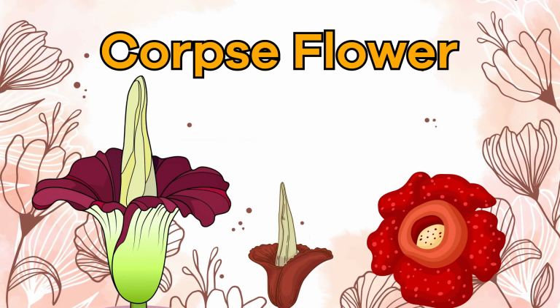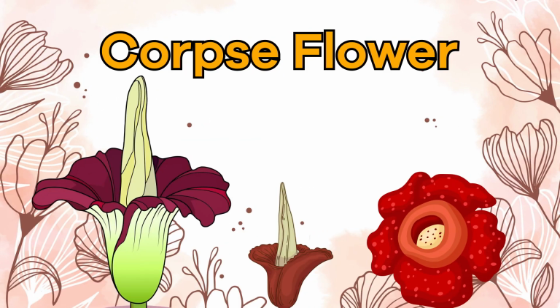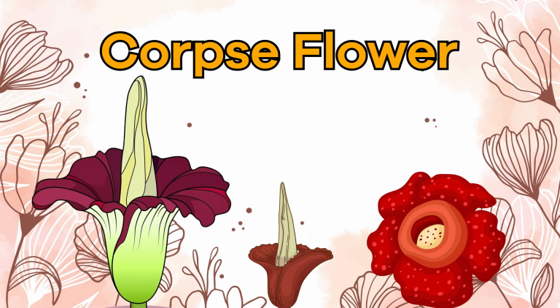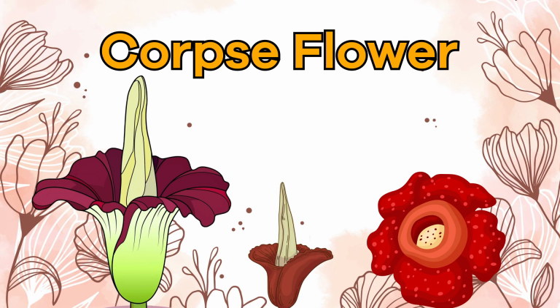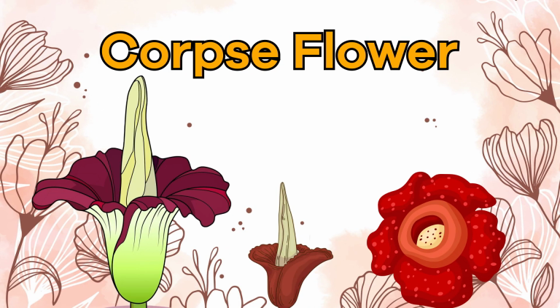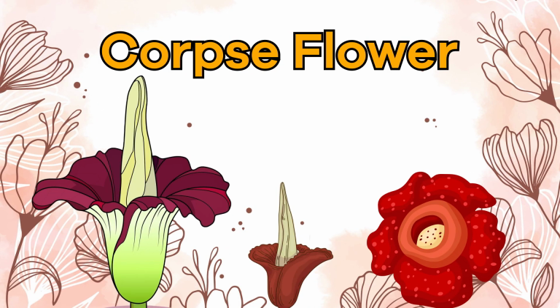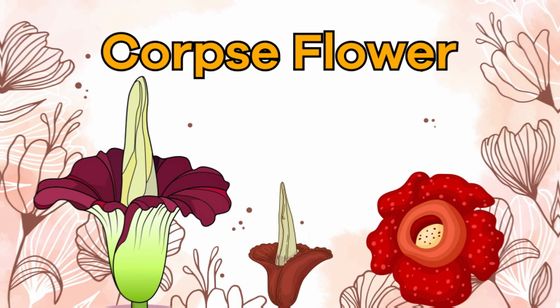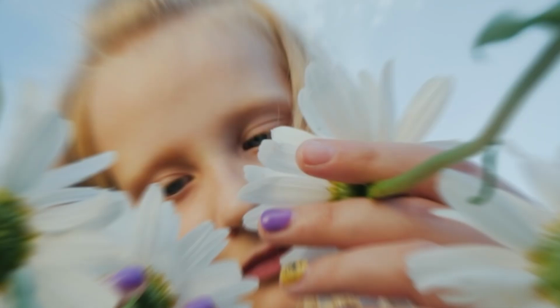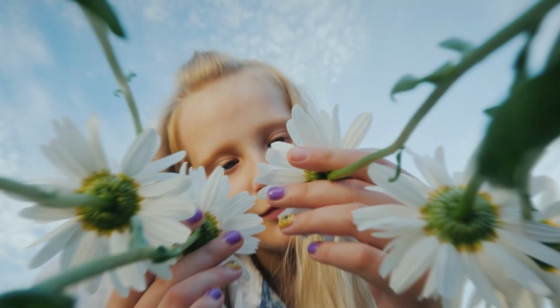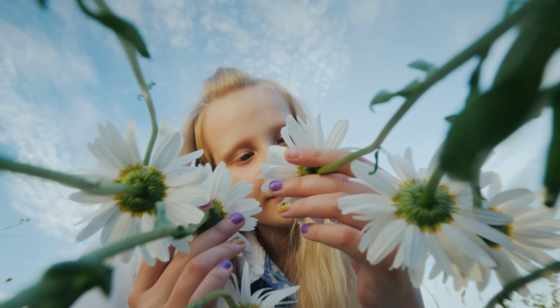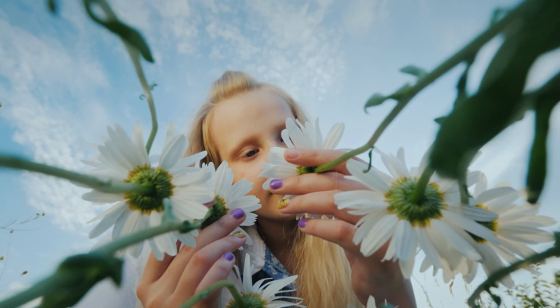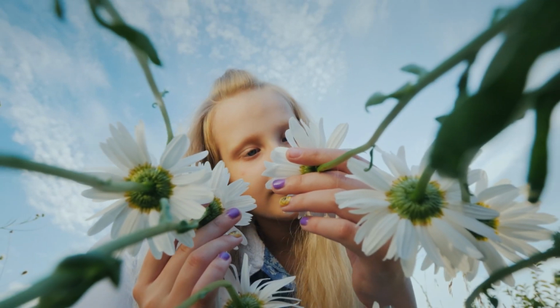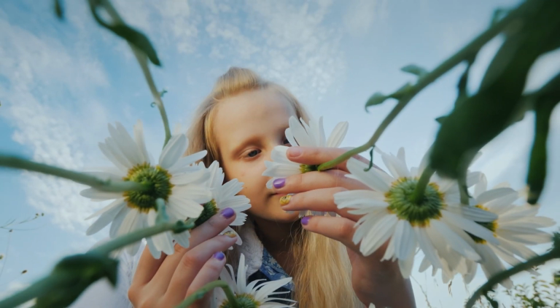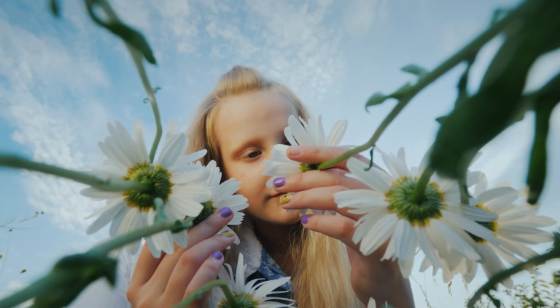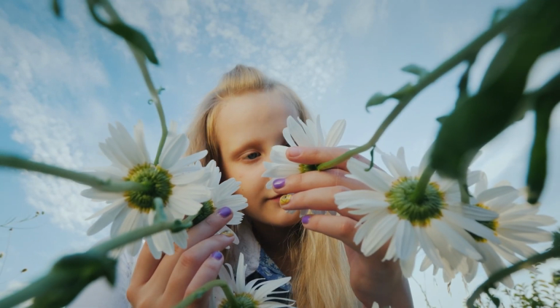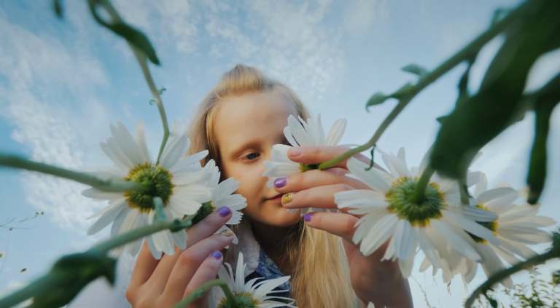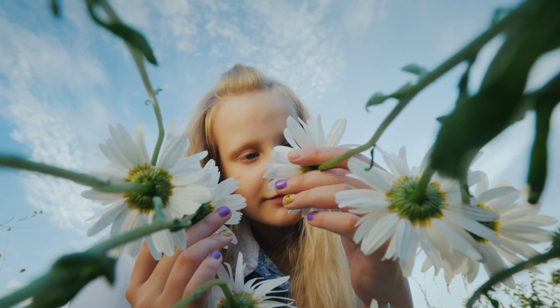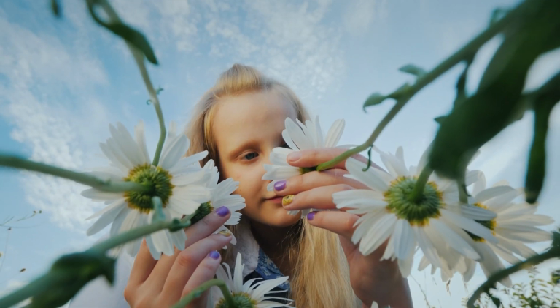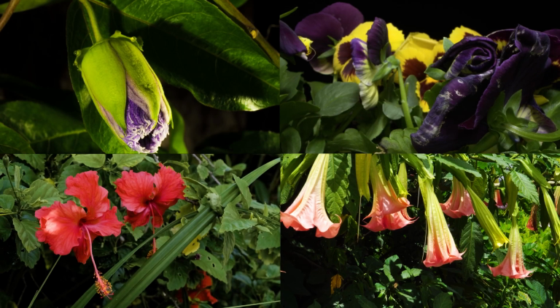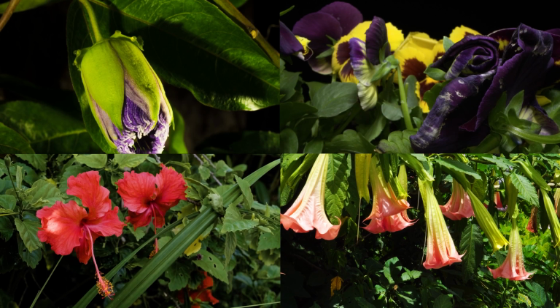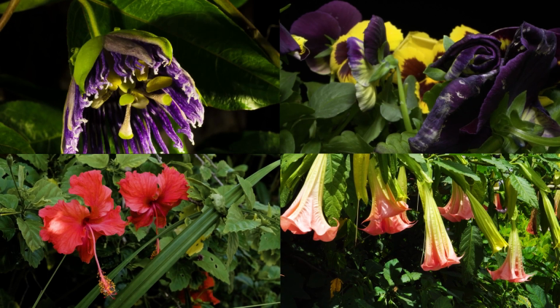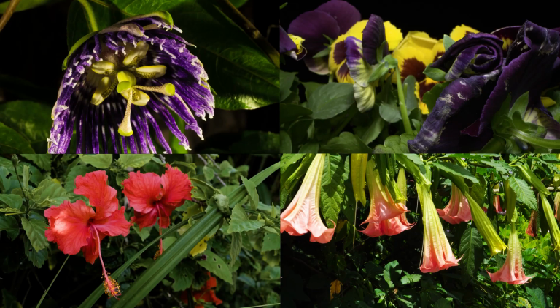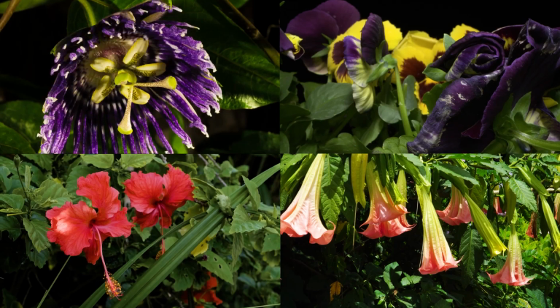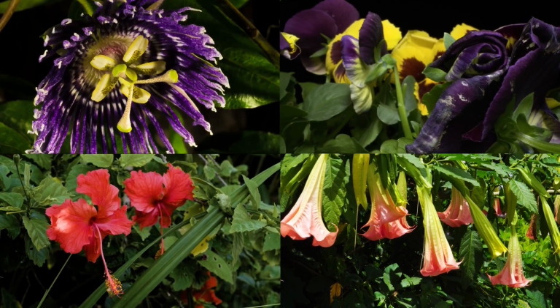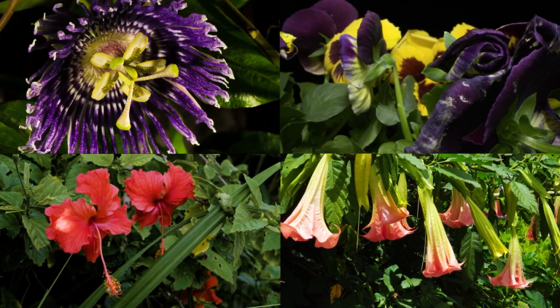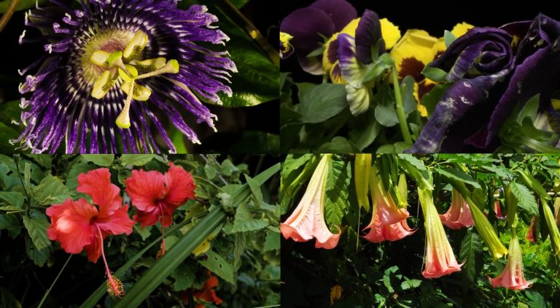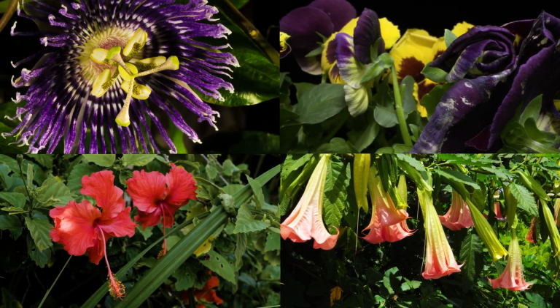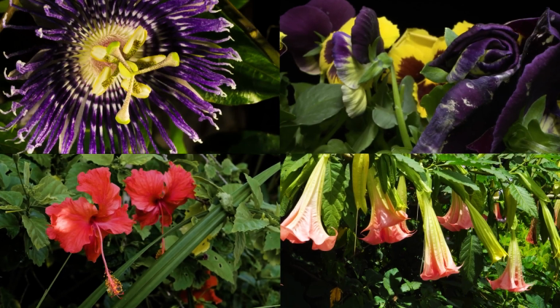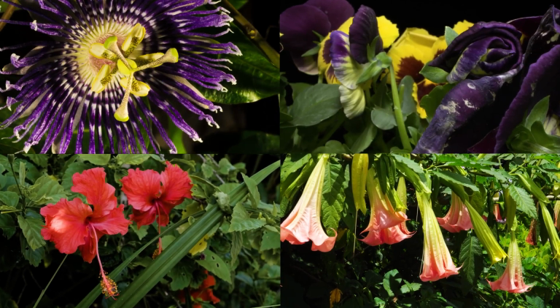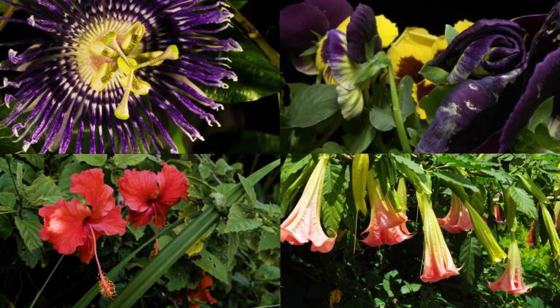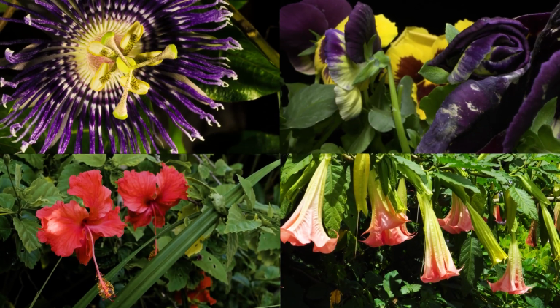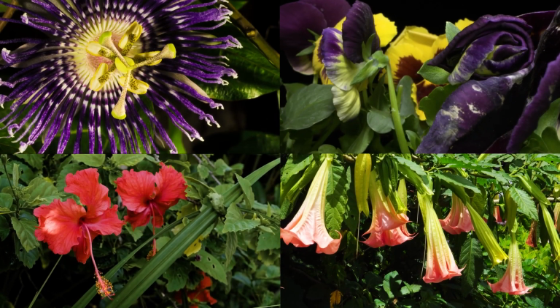Corpse Flower. Hello, flower-loving friends. Did you know that some flowers smell really bad?